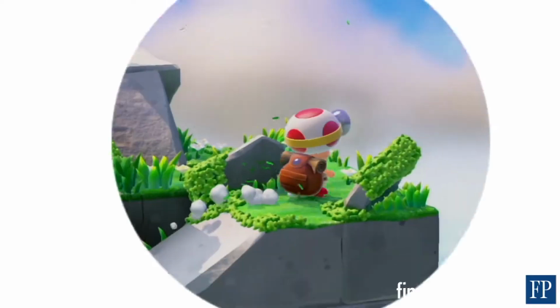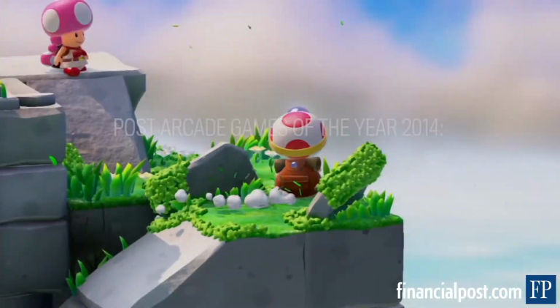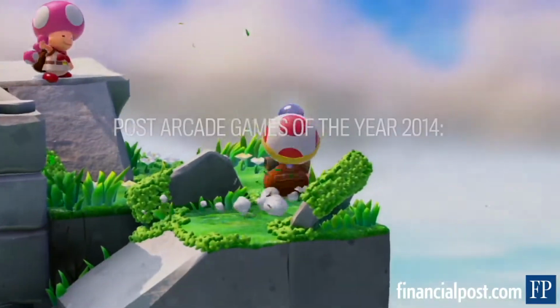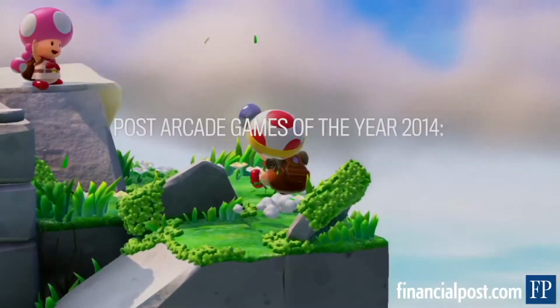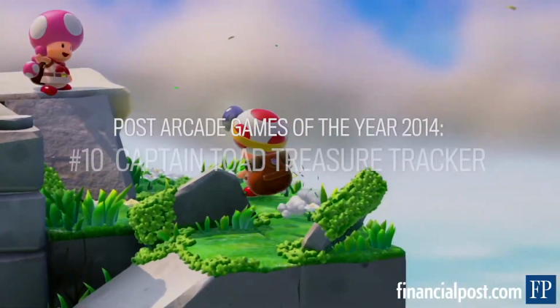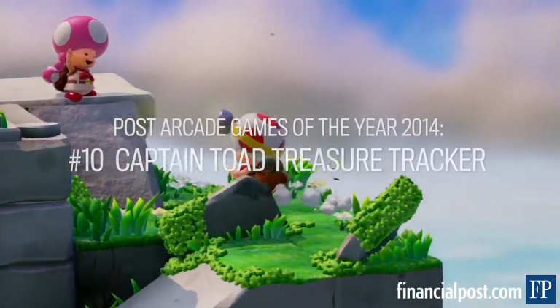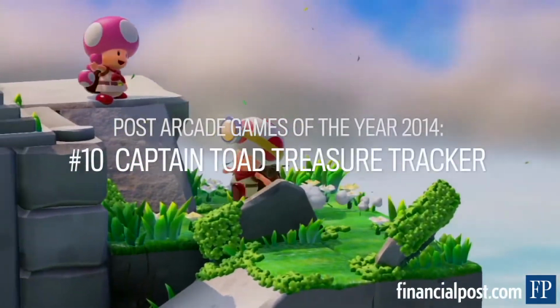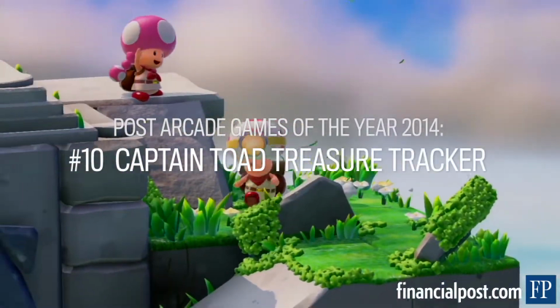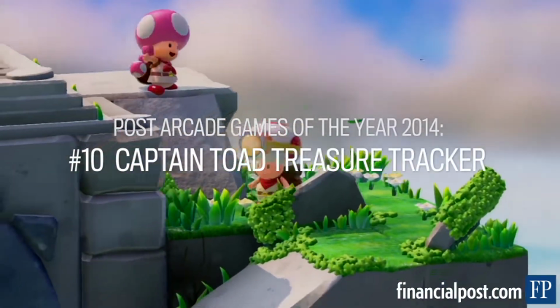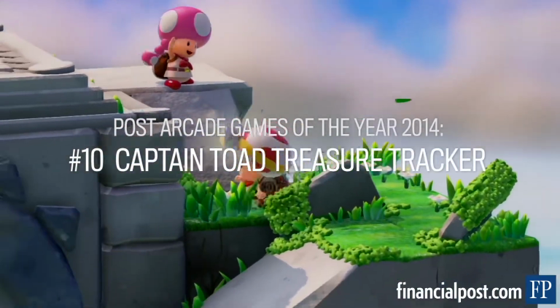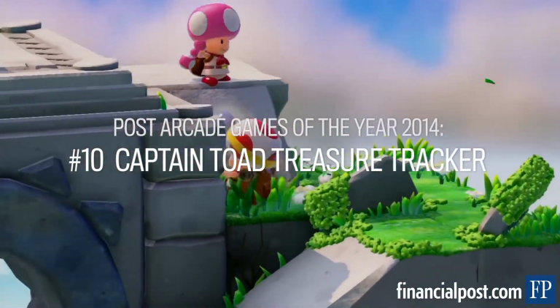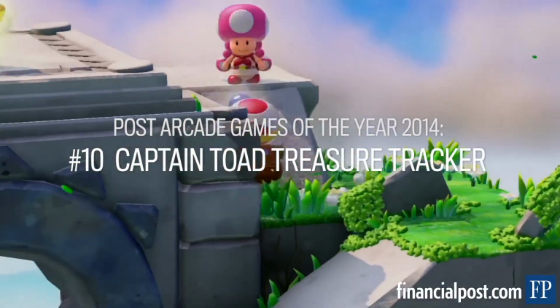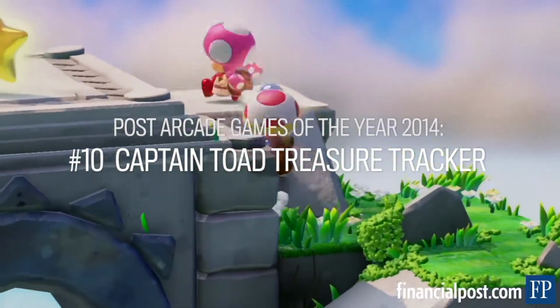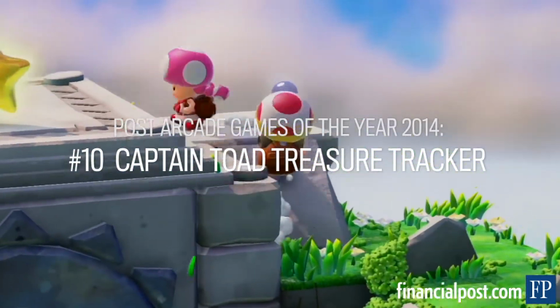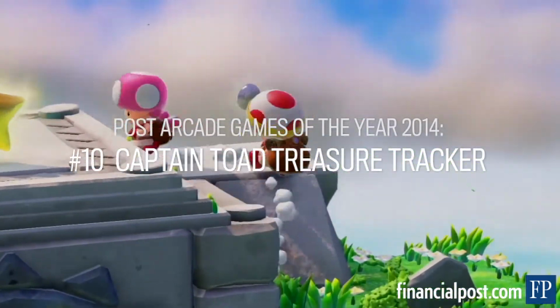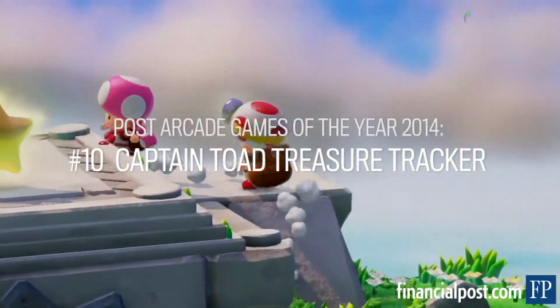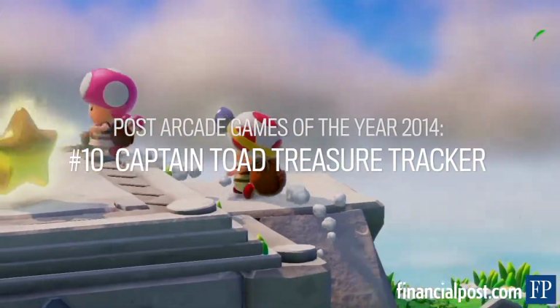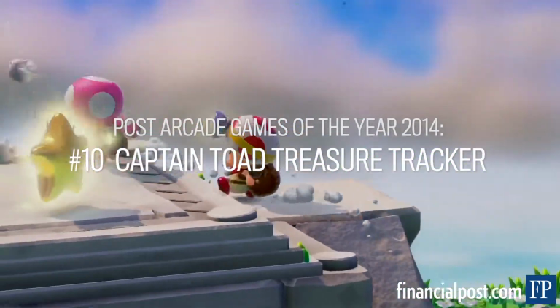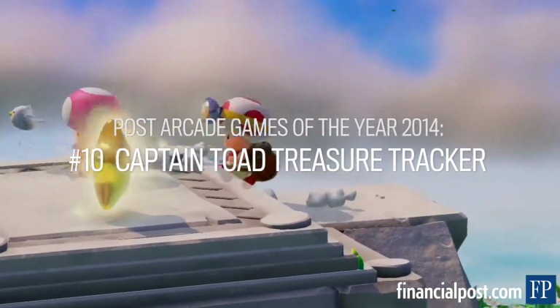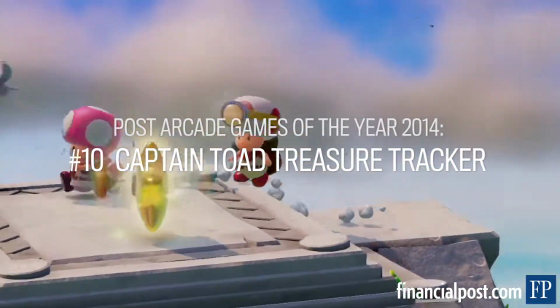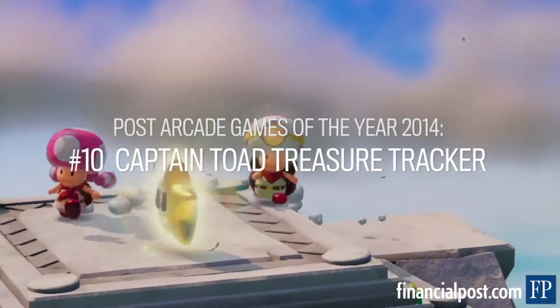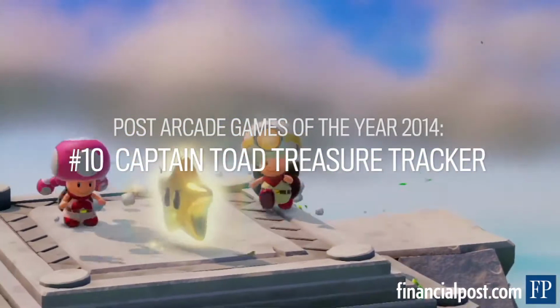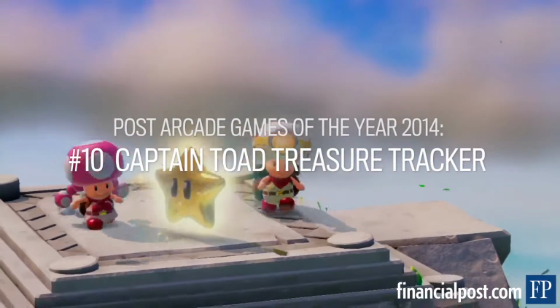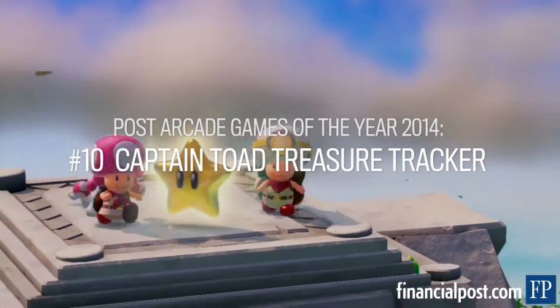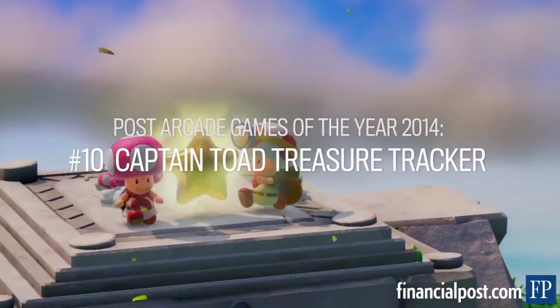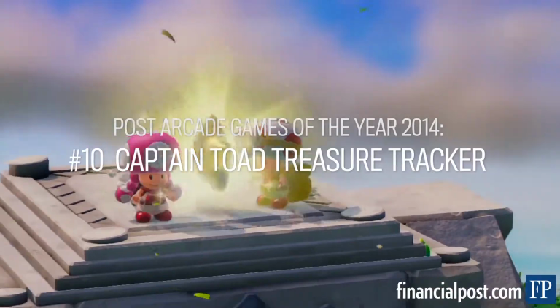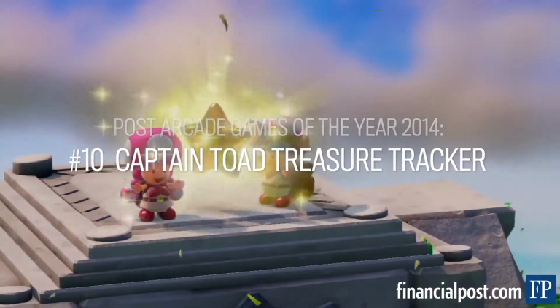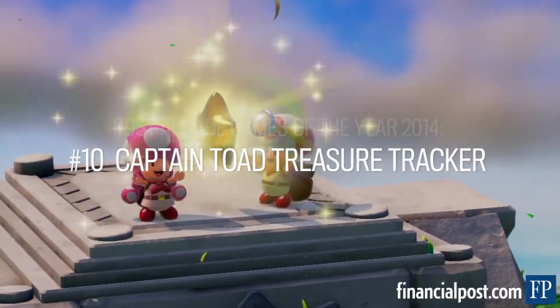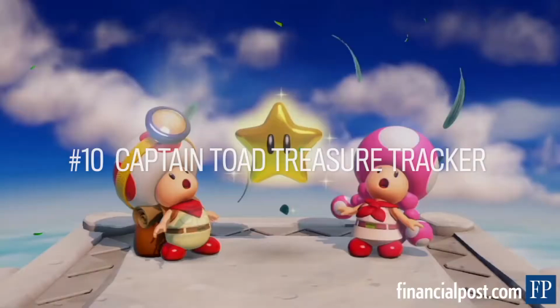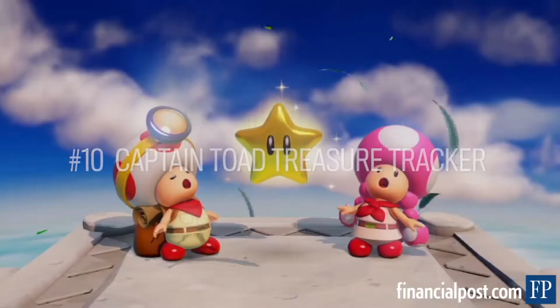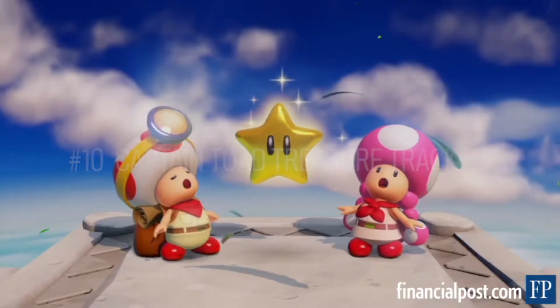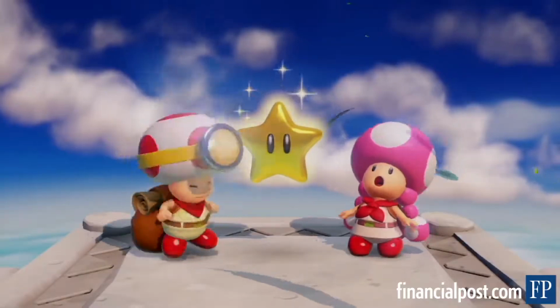One fine day, the Captain and Toadette were out searching for treasure, when suddenly a giant bird attacked!